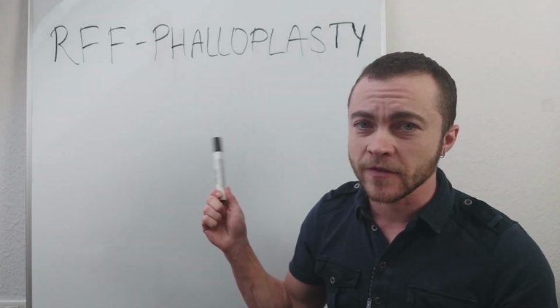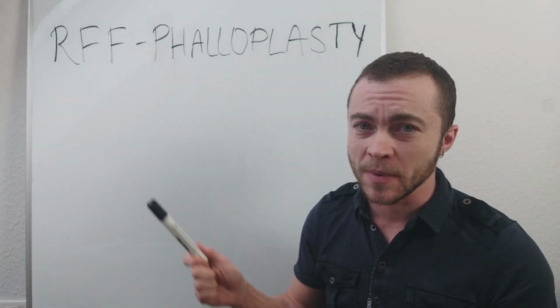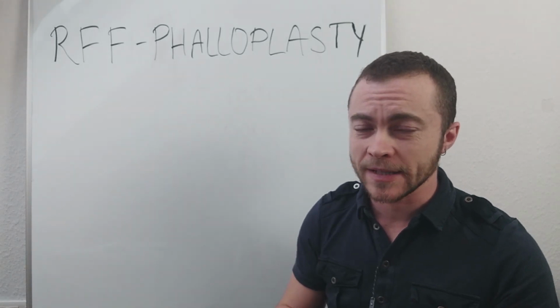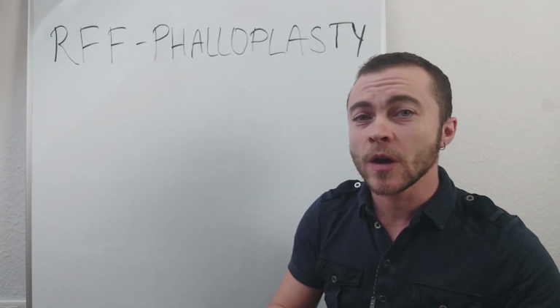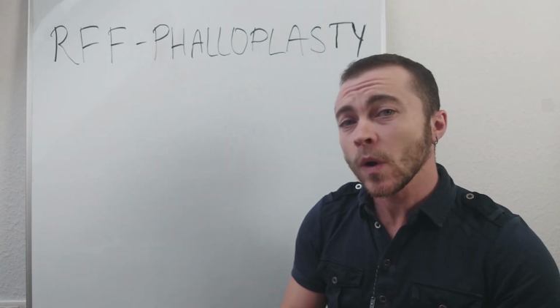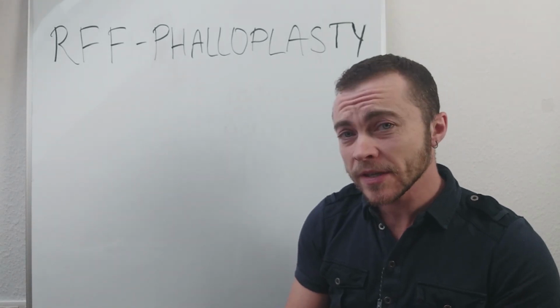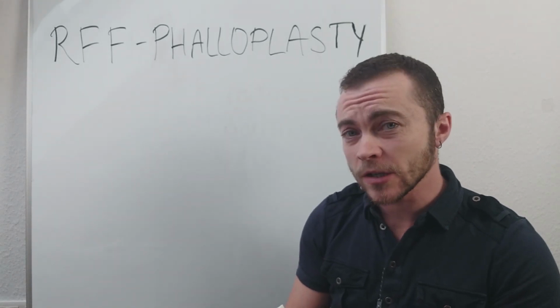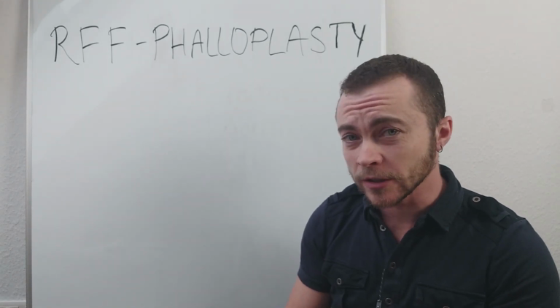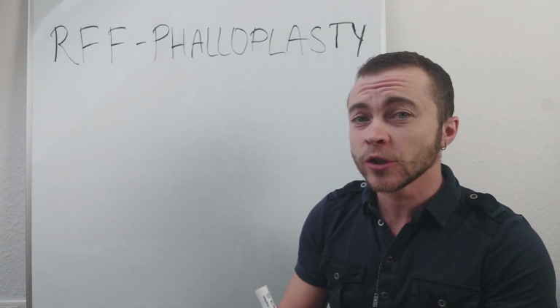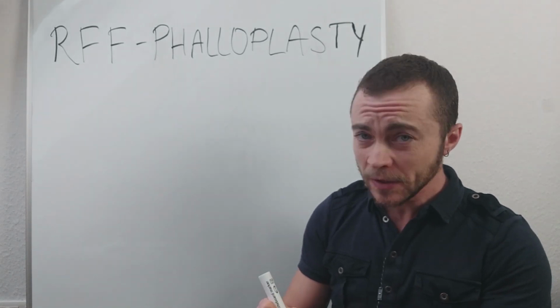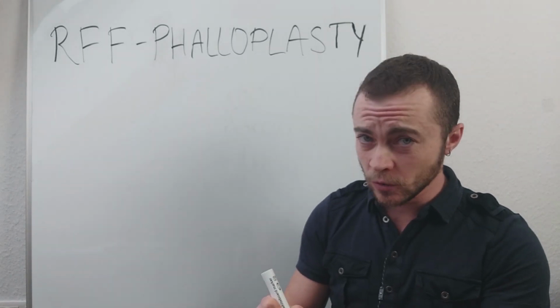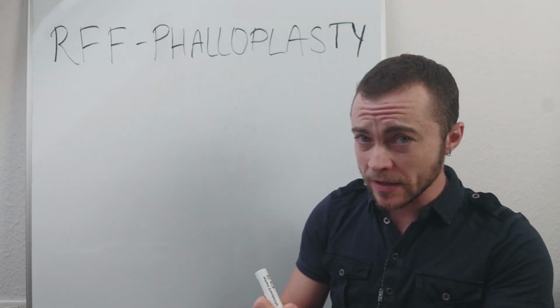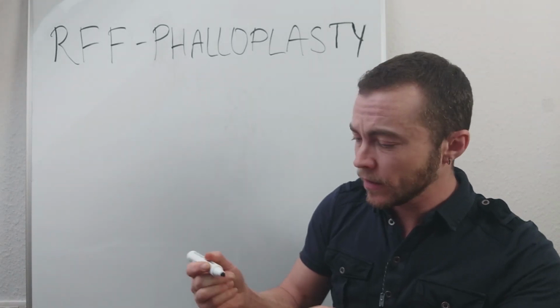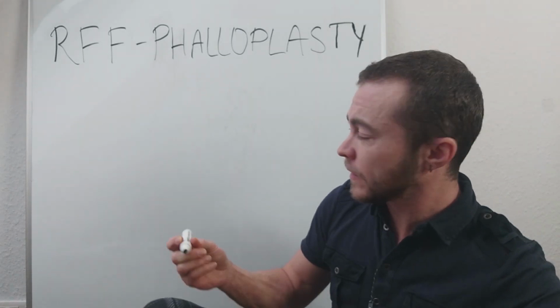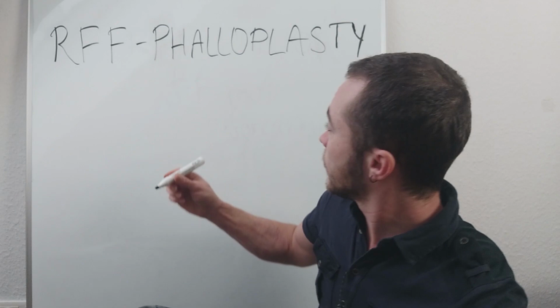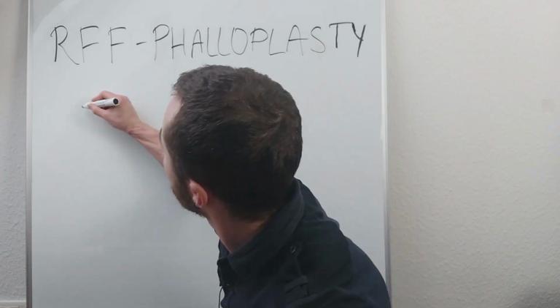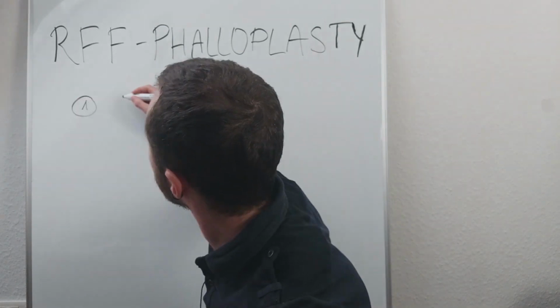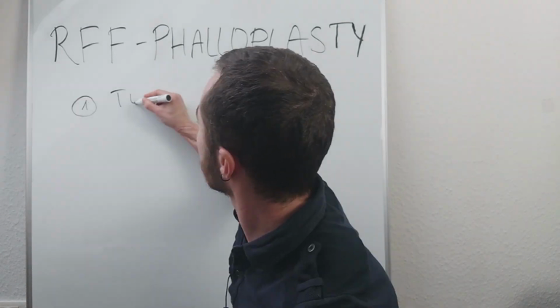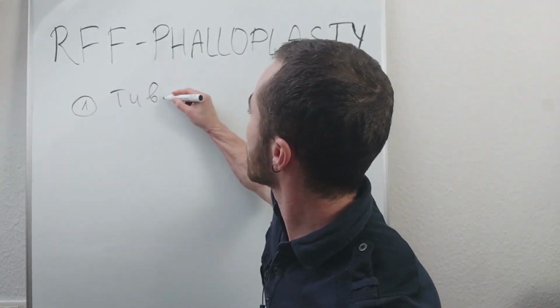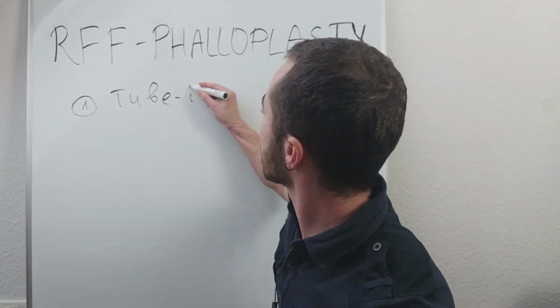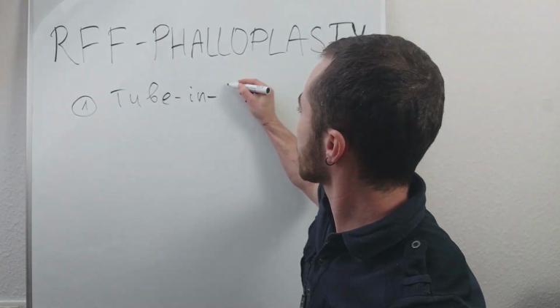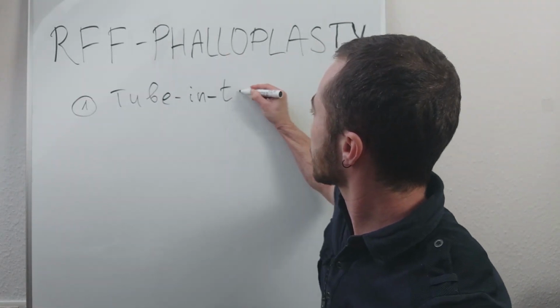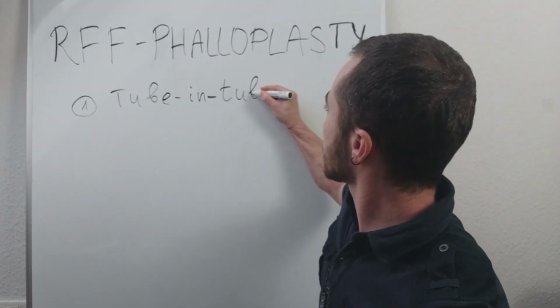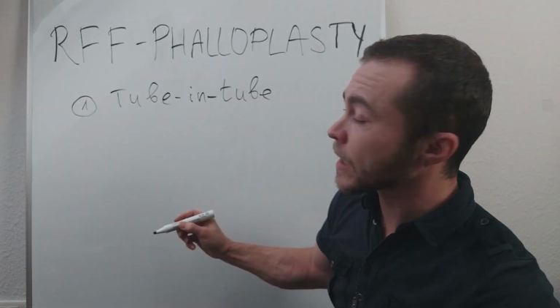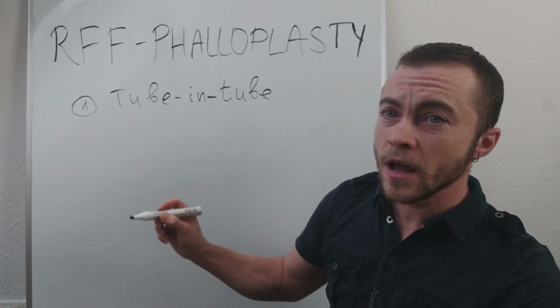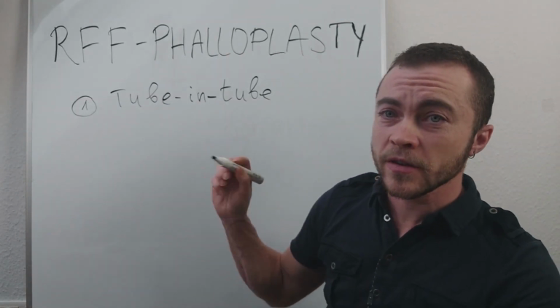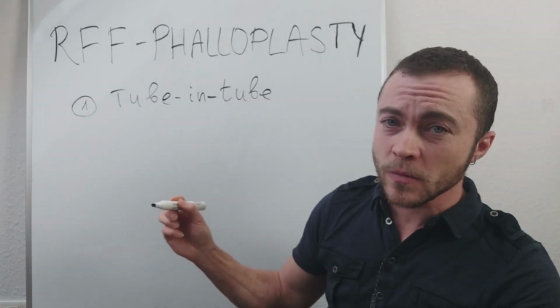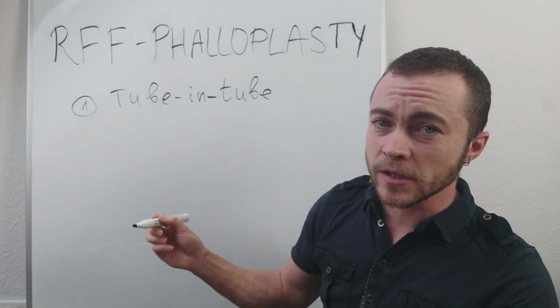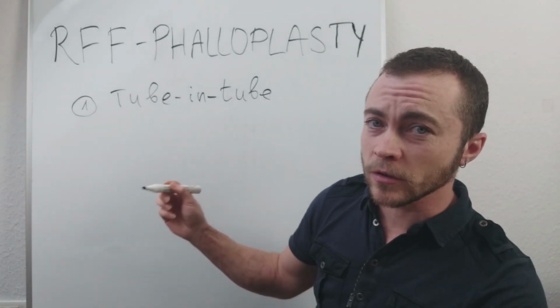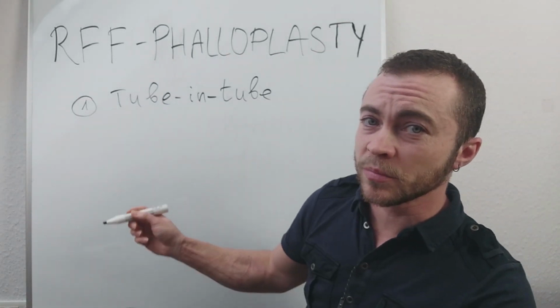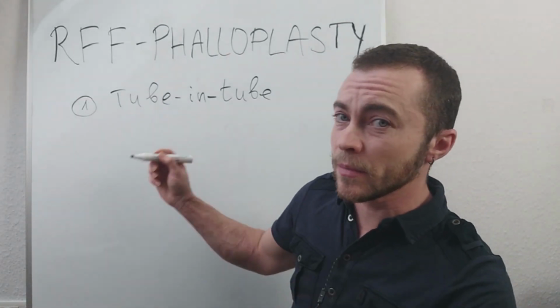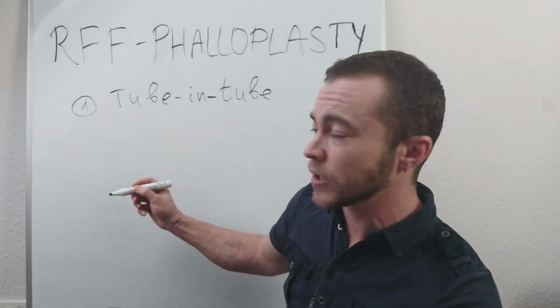There are actually two methods of performing the RFF phalloplasty. One method is called the tube-in-tube method, and the other one is called prelamination.